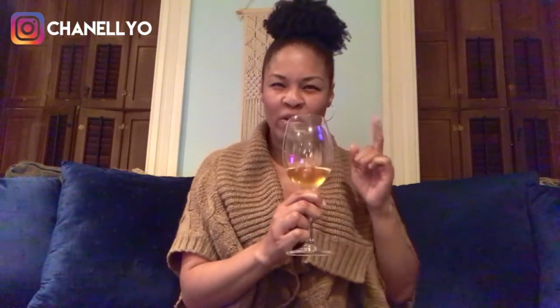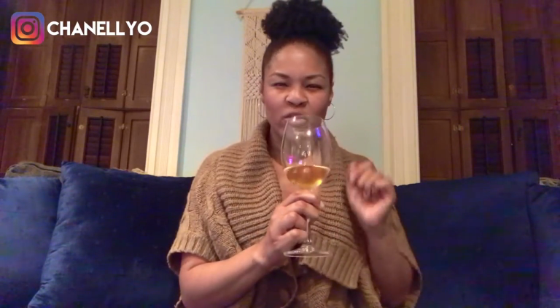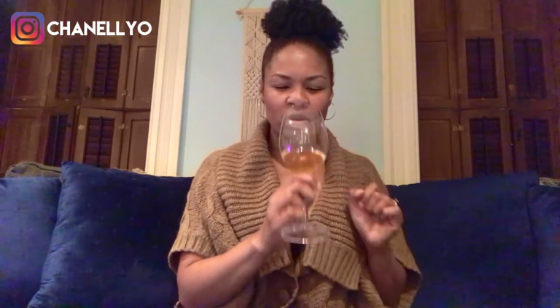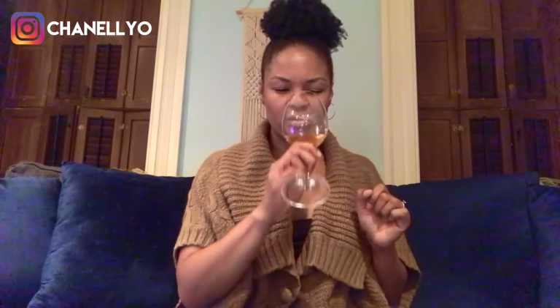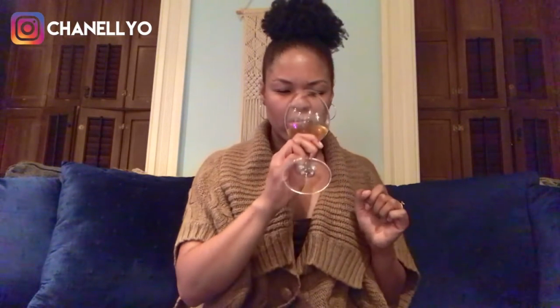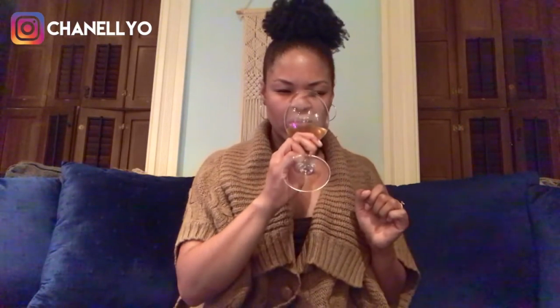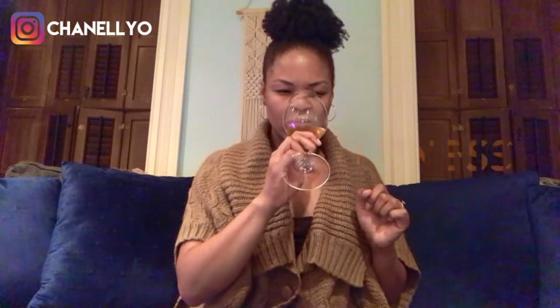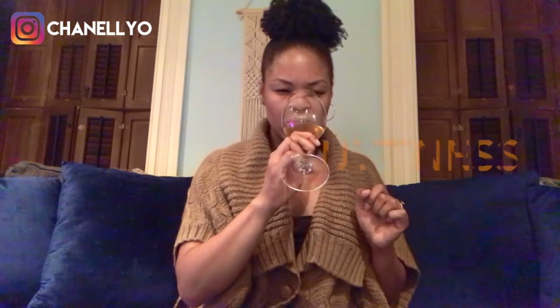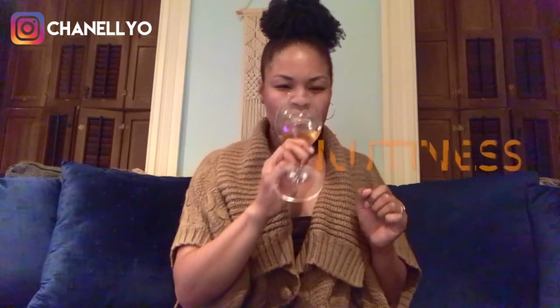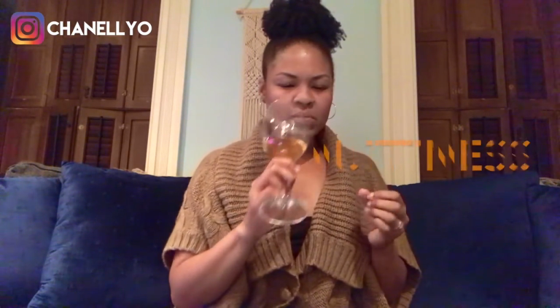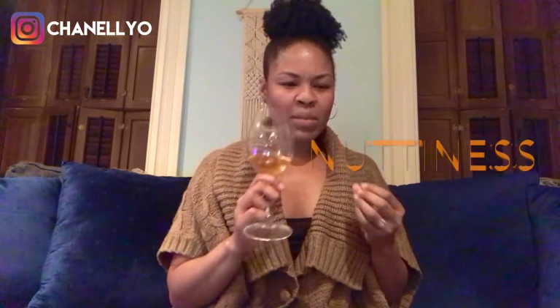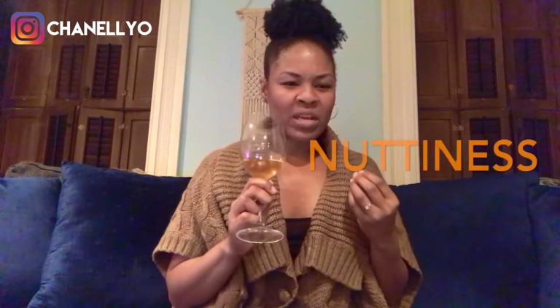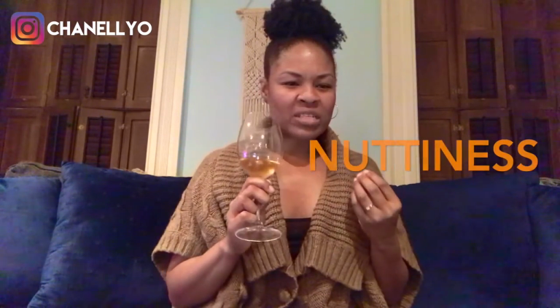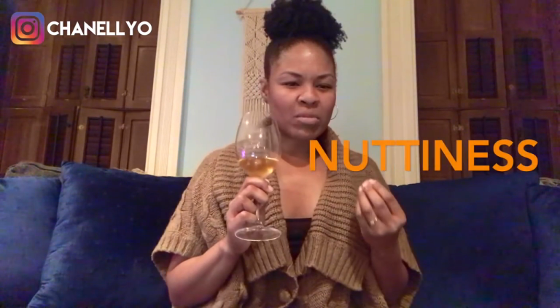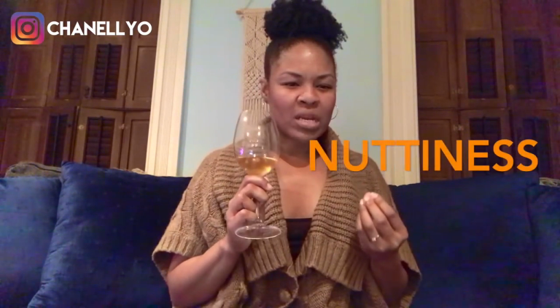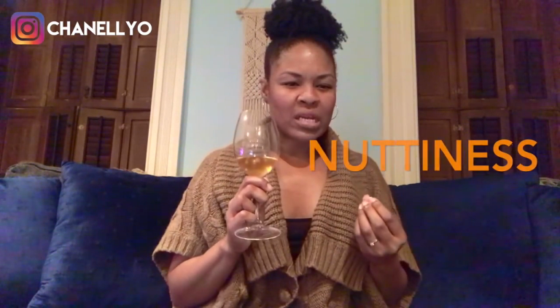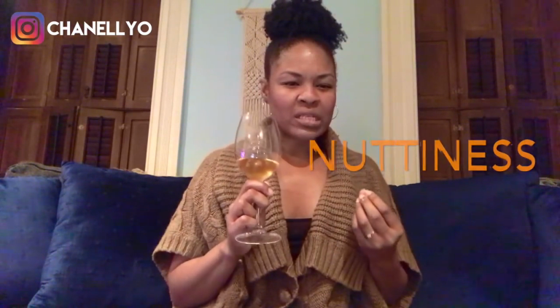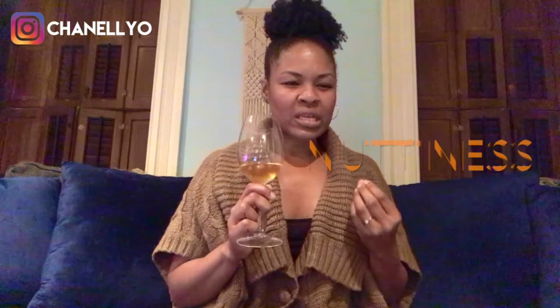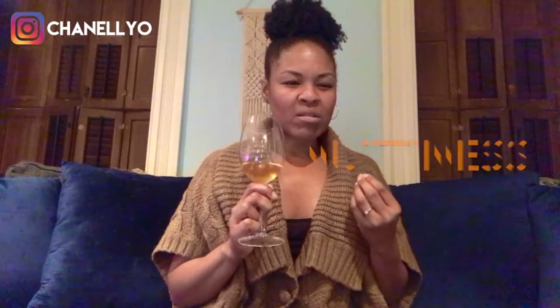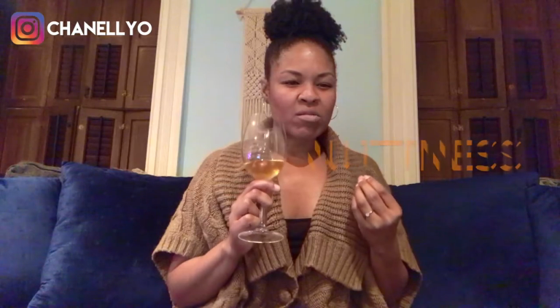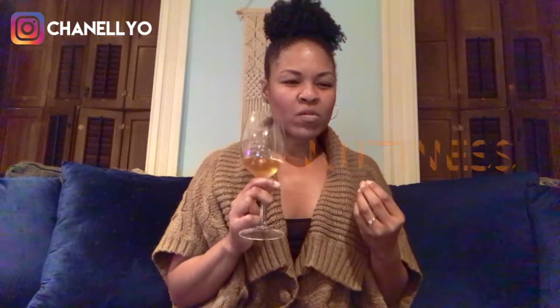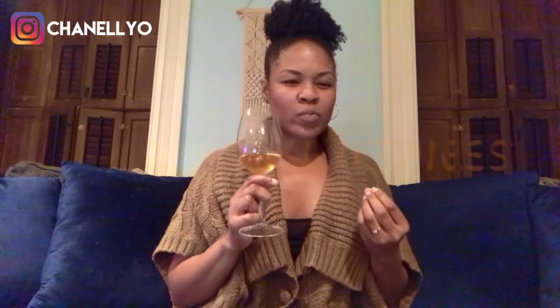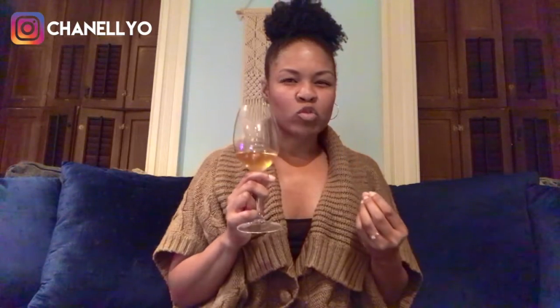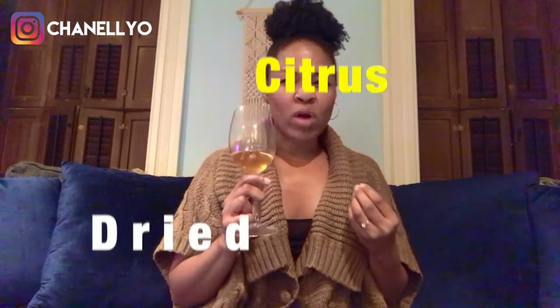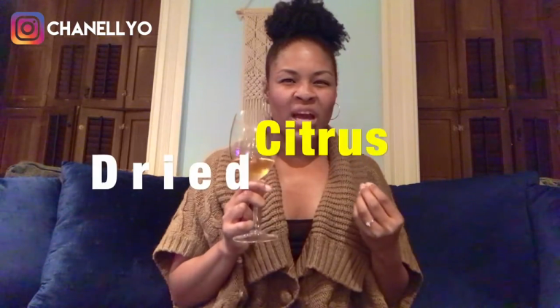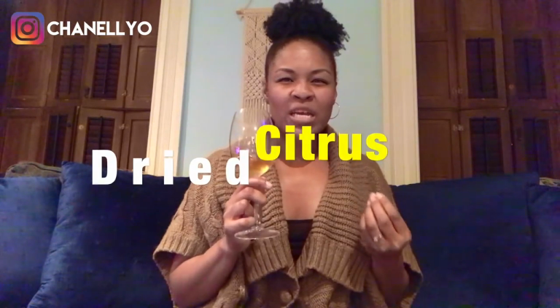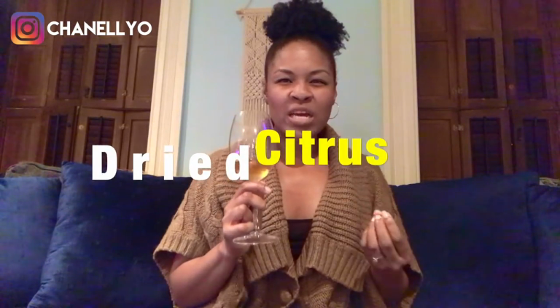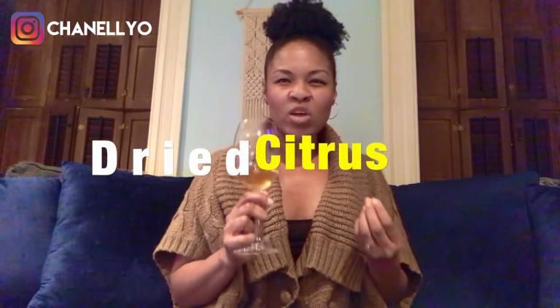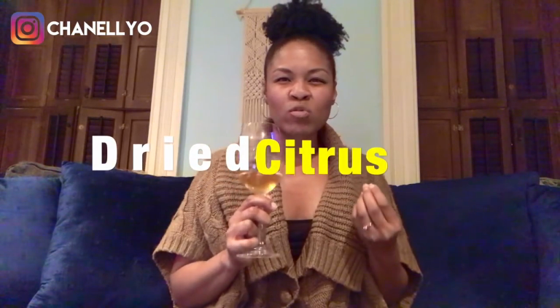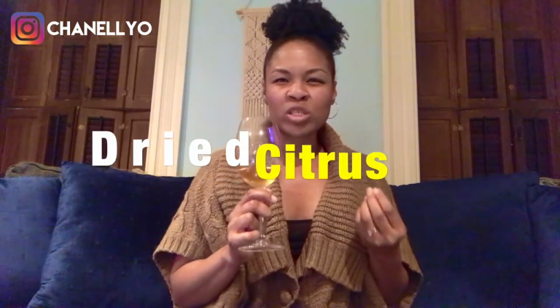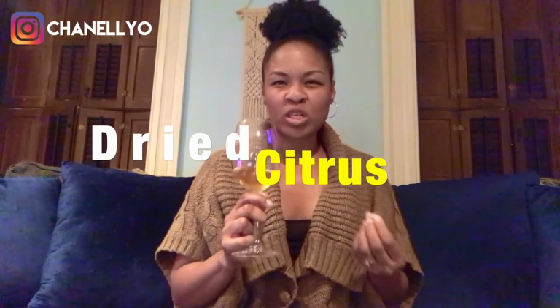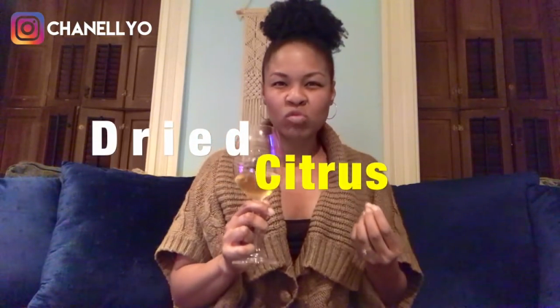Now for the nose. I'm getting some nuttiness, a little dried yellow citrus.